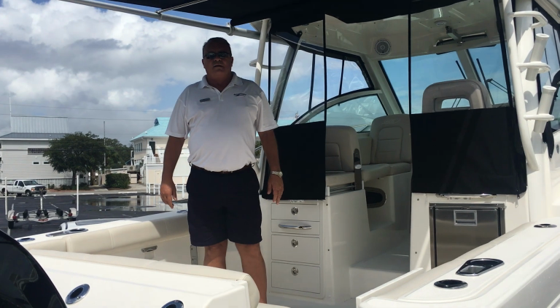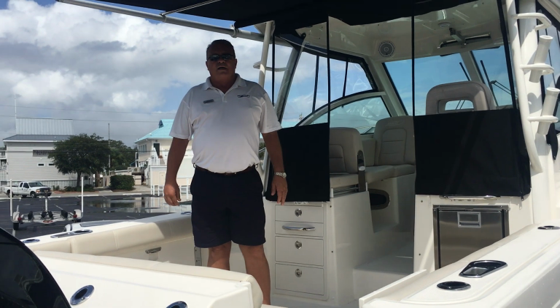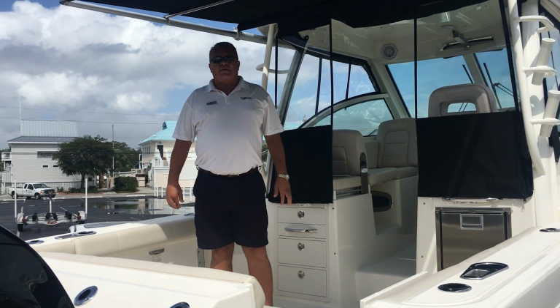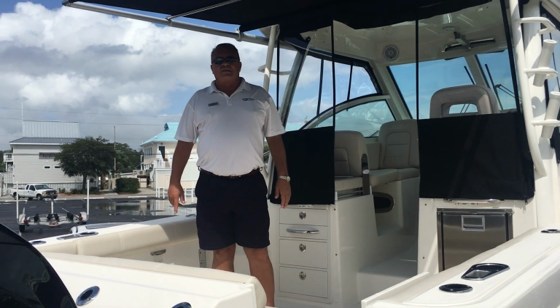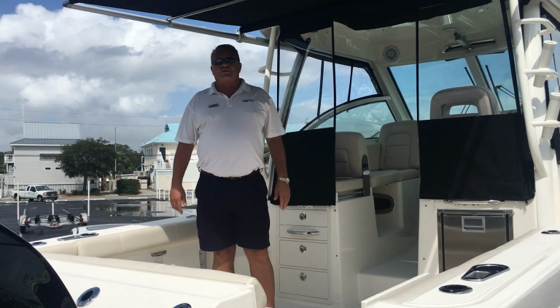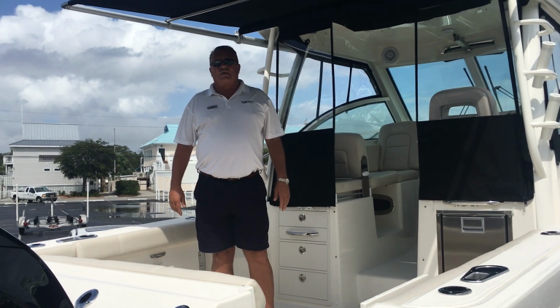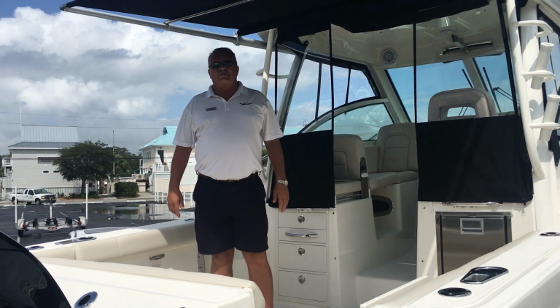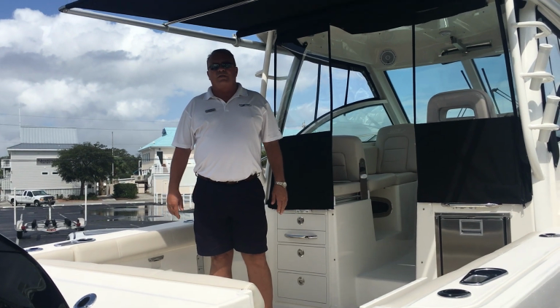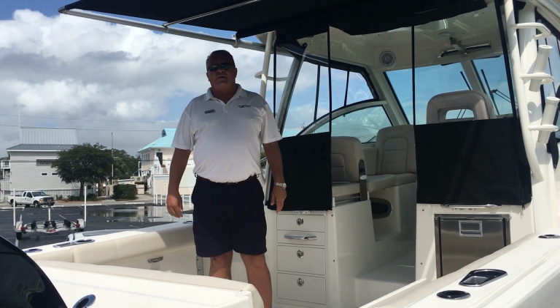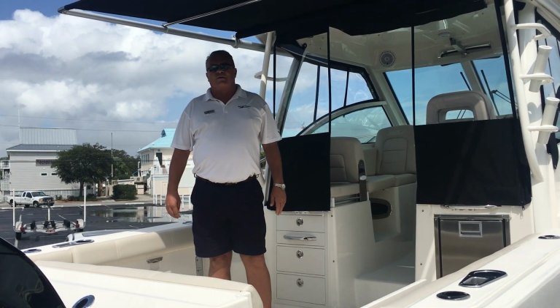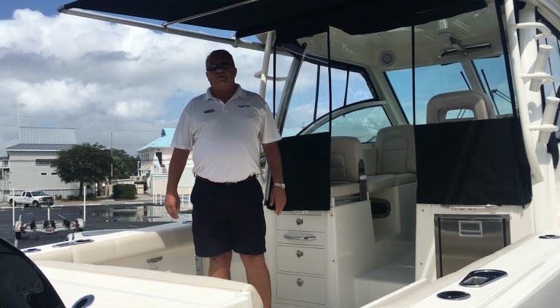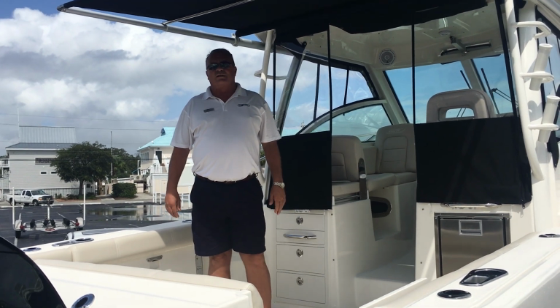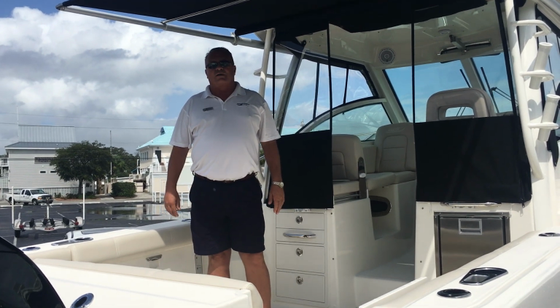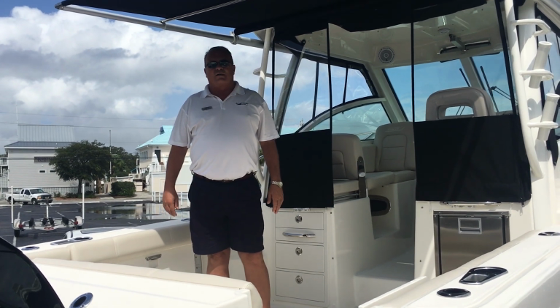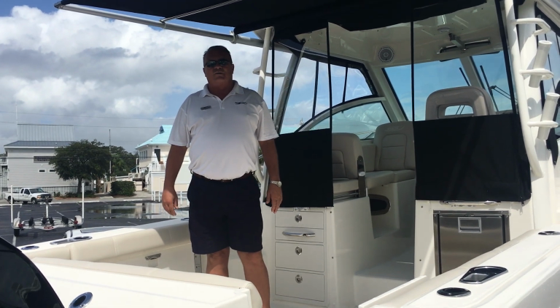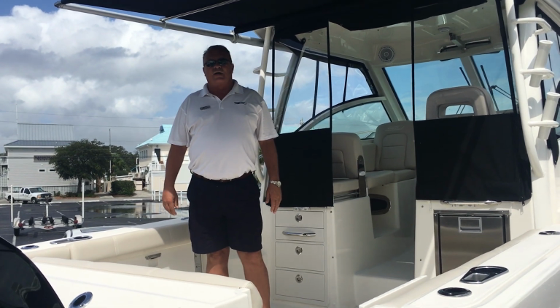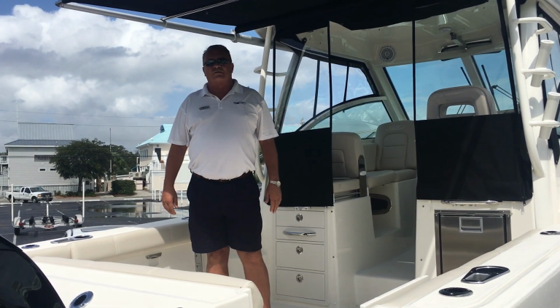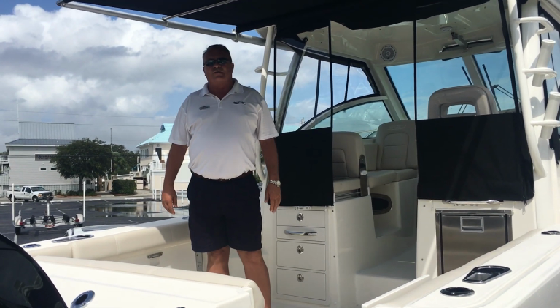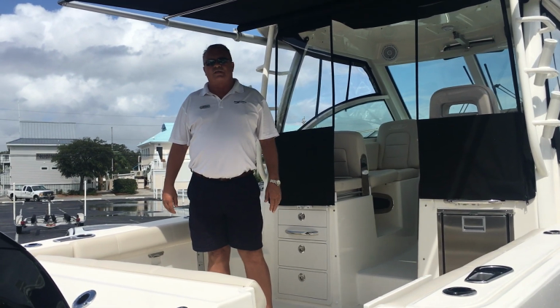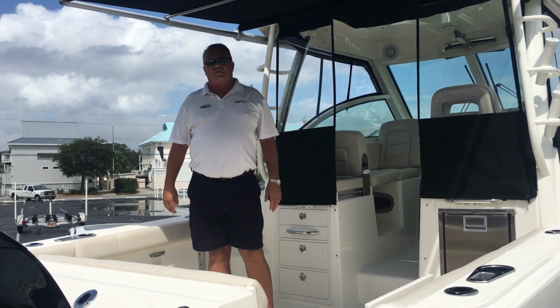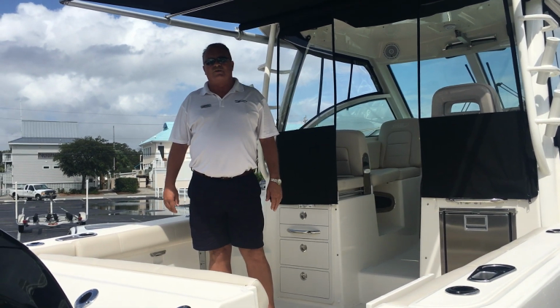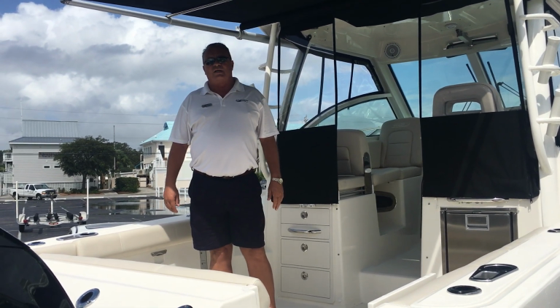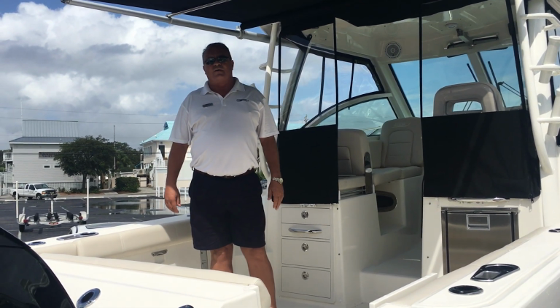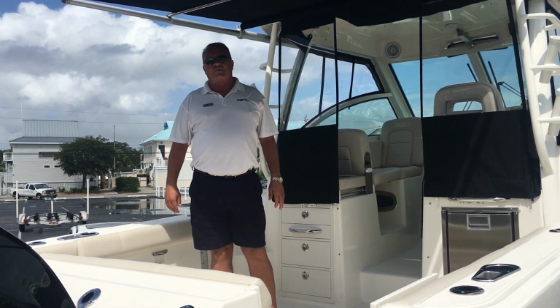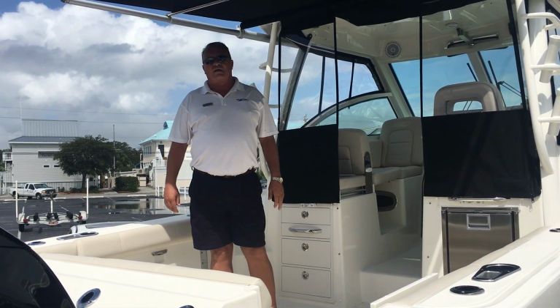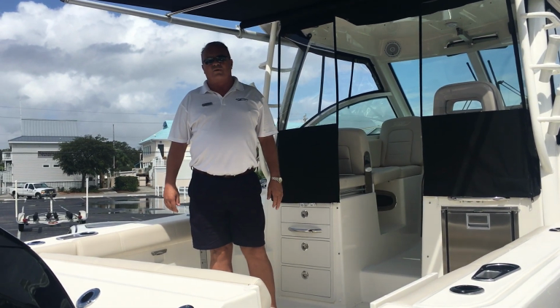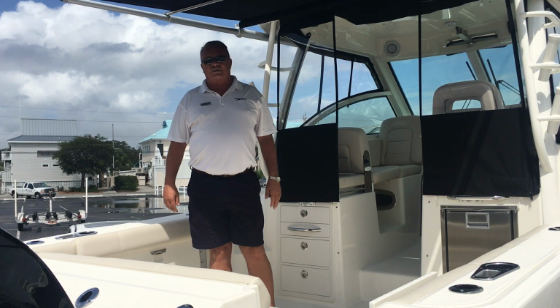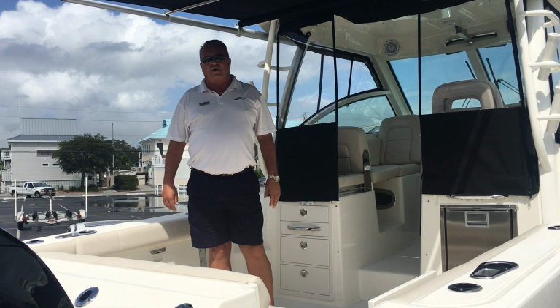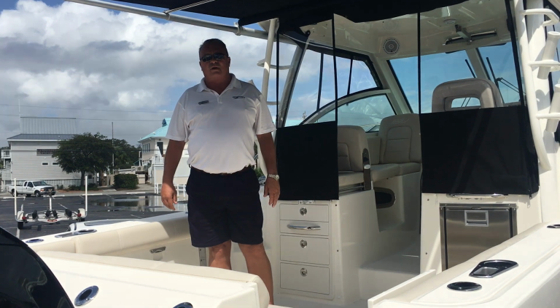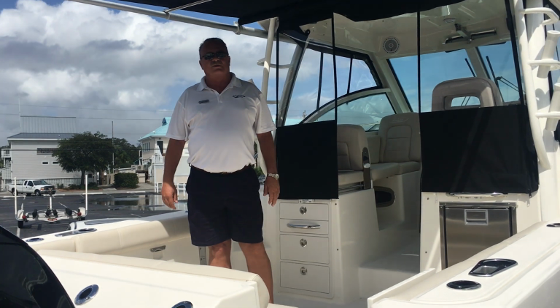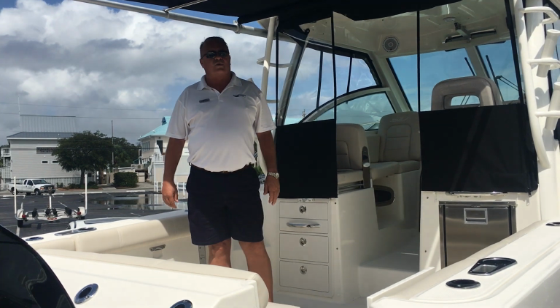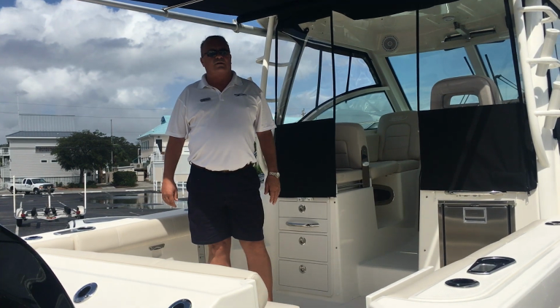Hey, thanks for joining us today. We're going to take a look at our 2017 285 Conquest by Boston Whaler.